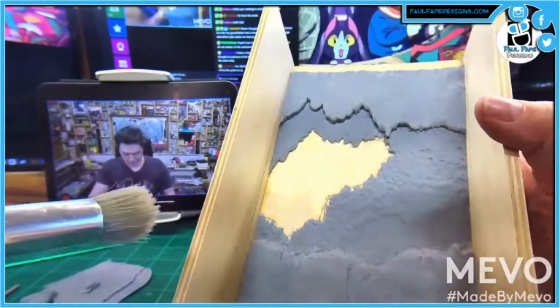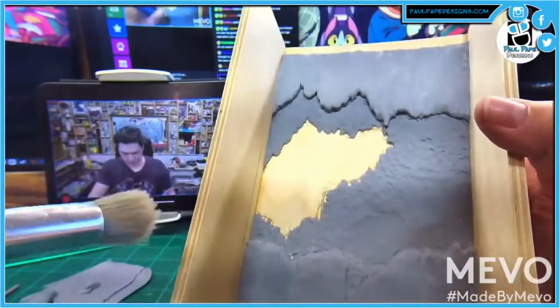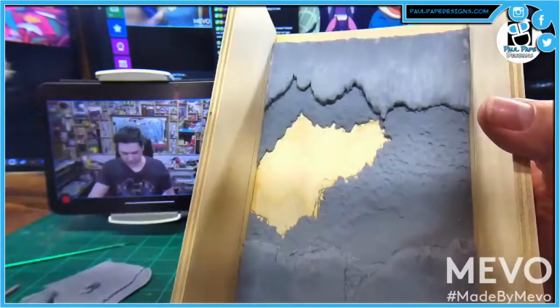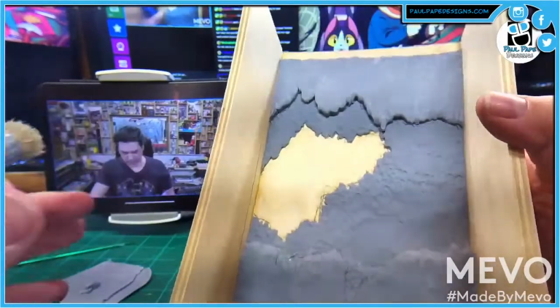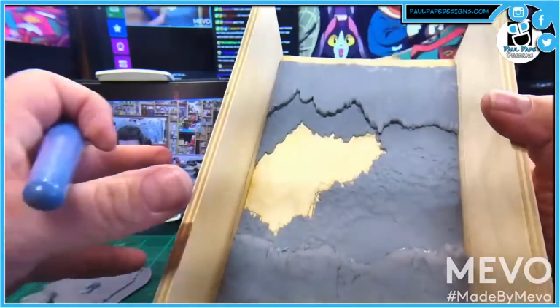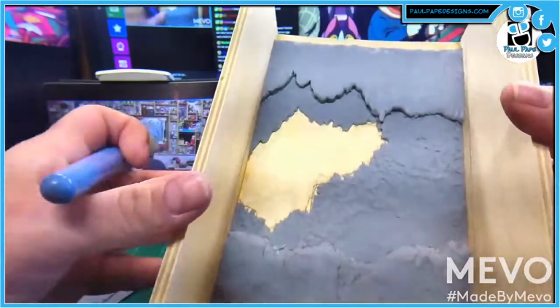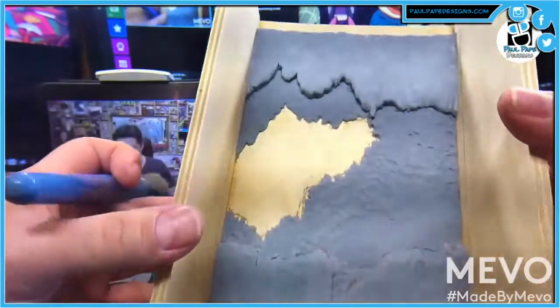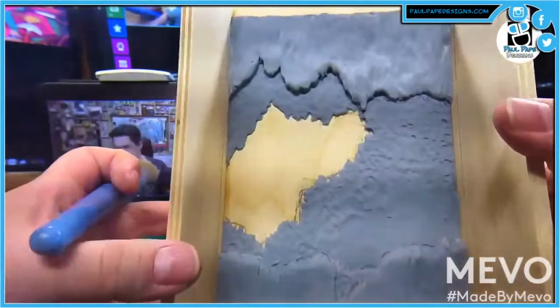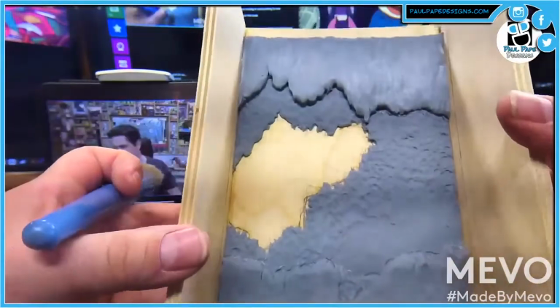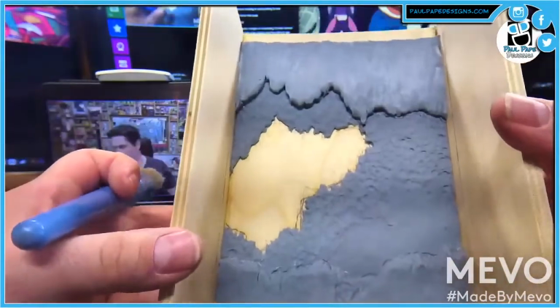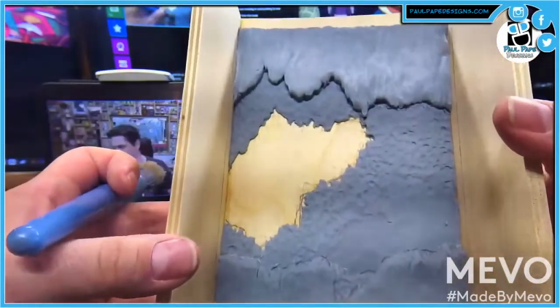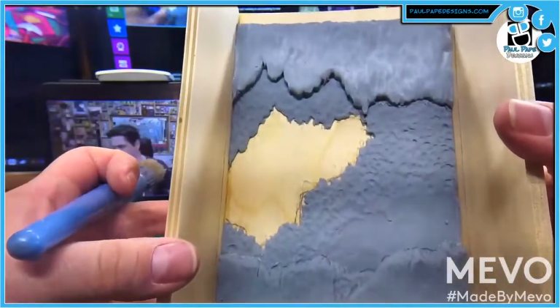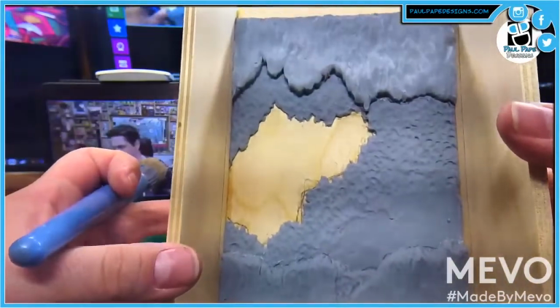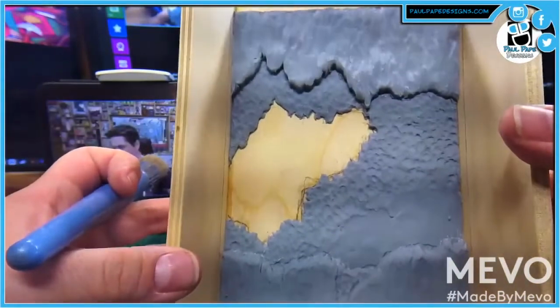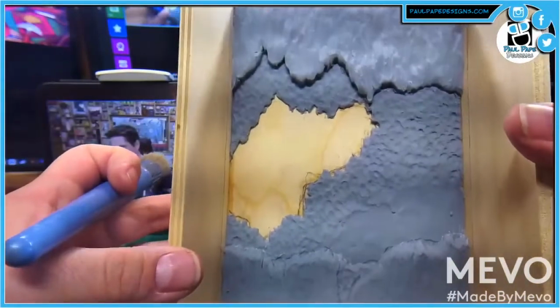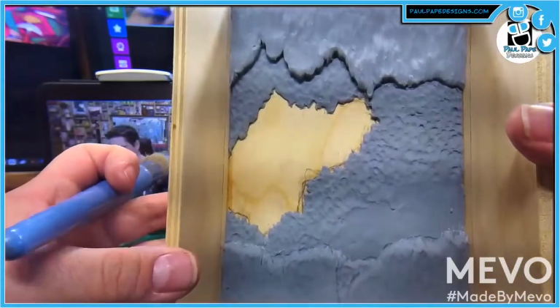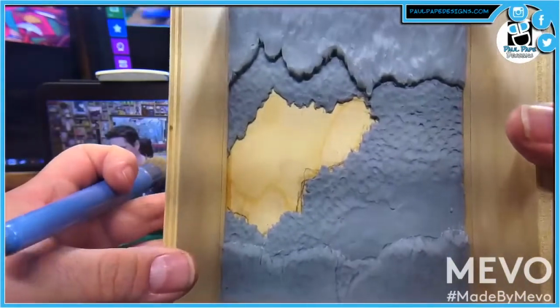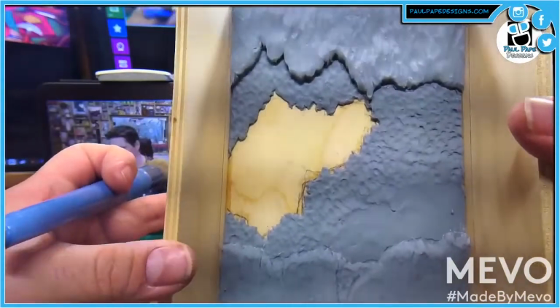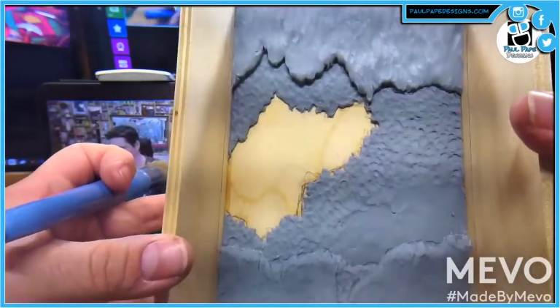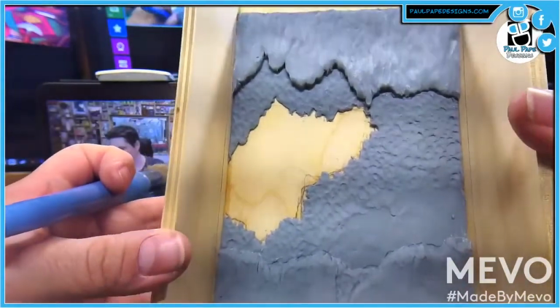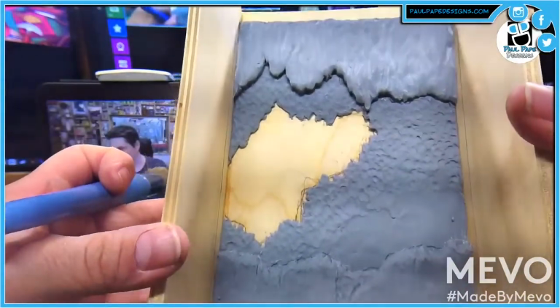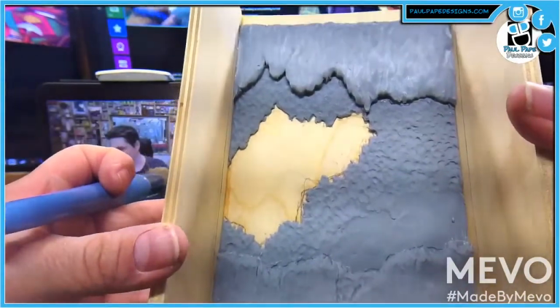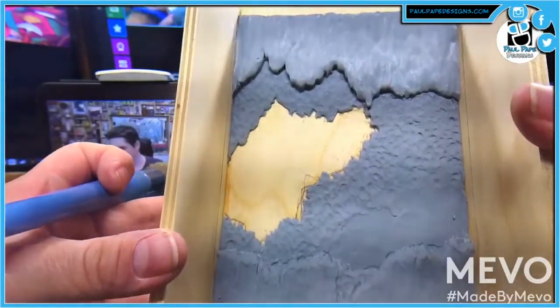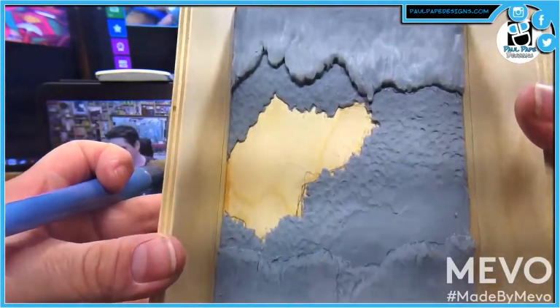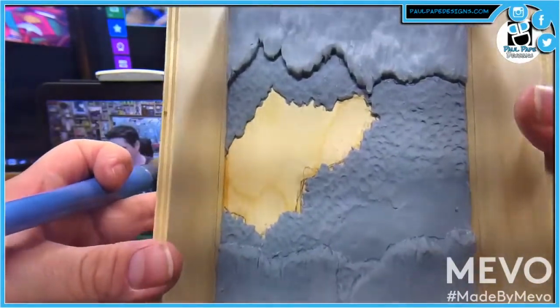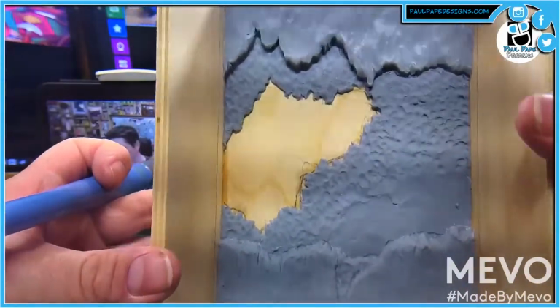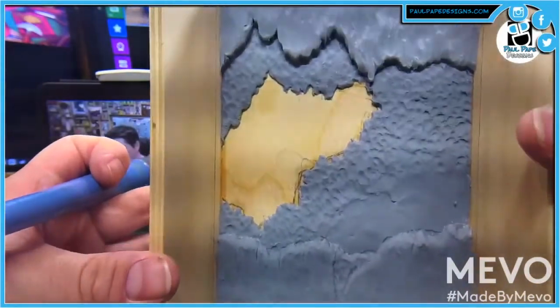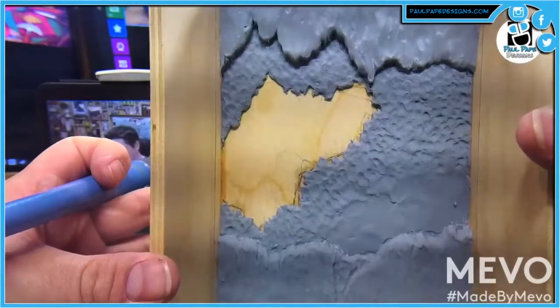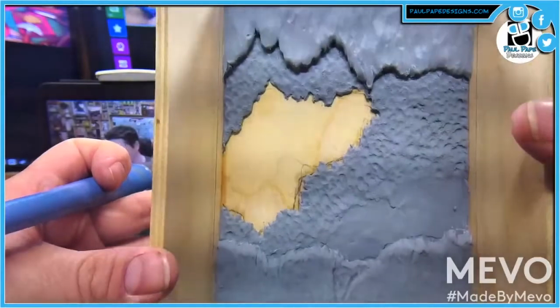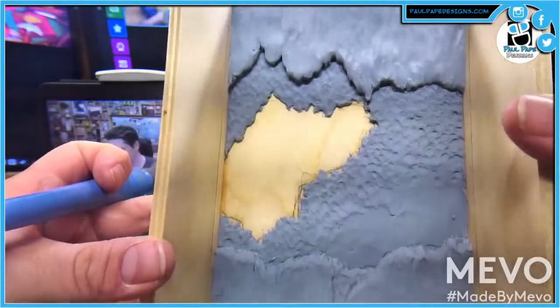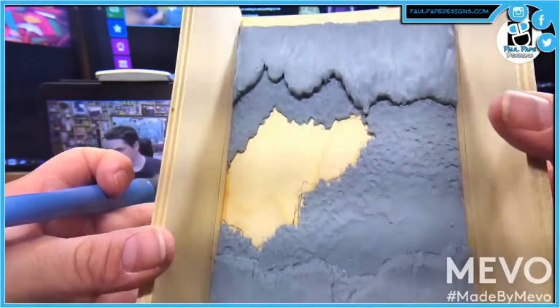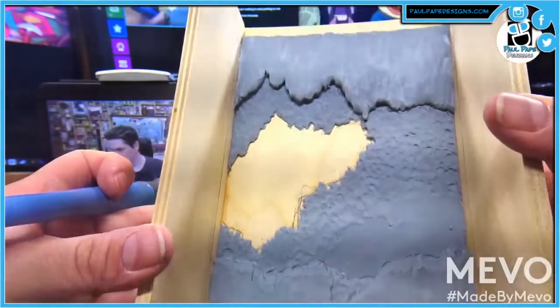It's got almost a satiny look to it. I don't know if you guys can see that — that satiny kind of feel to it. Very cool.